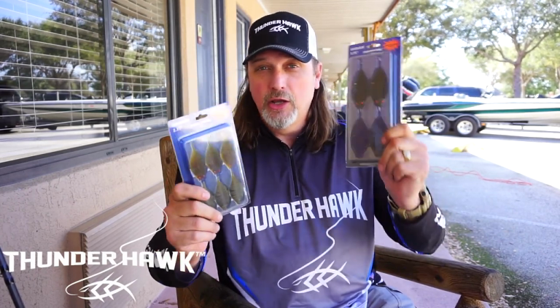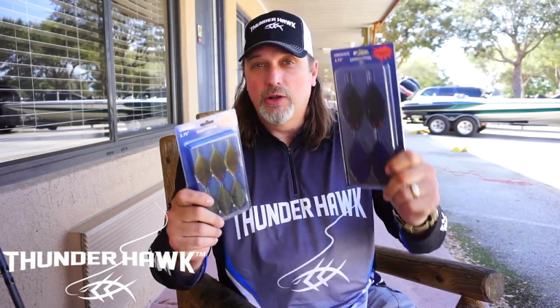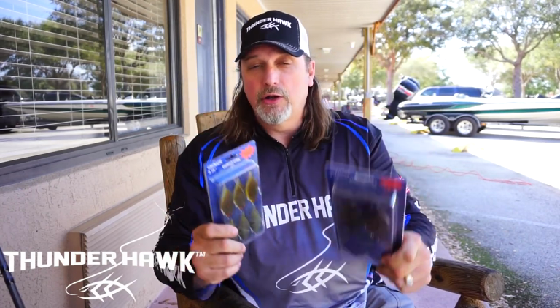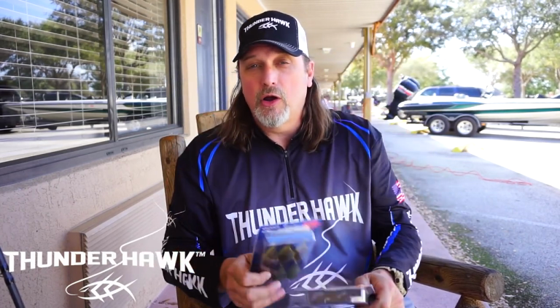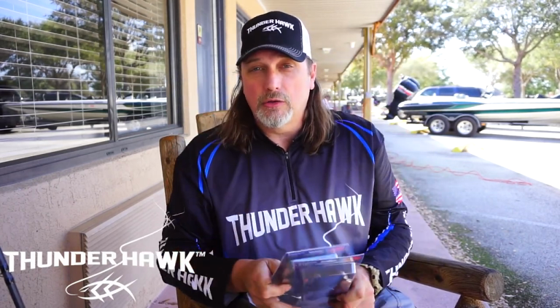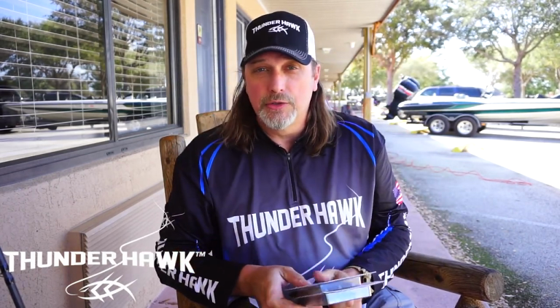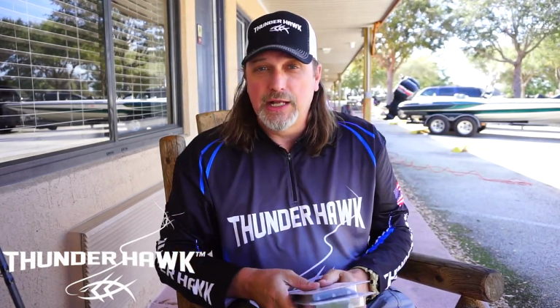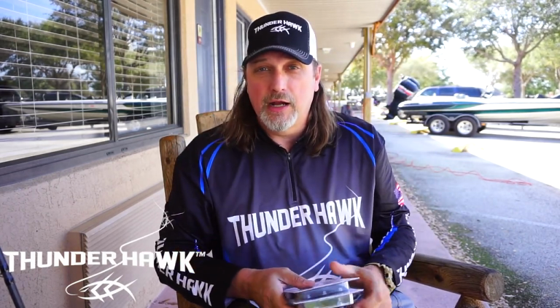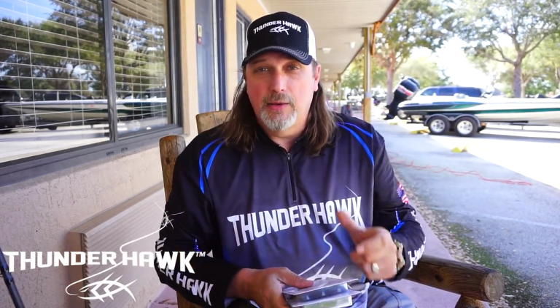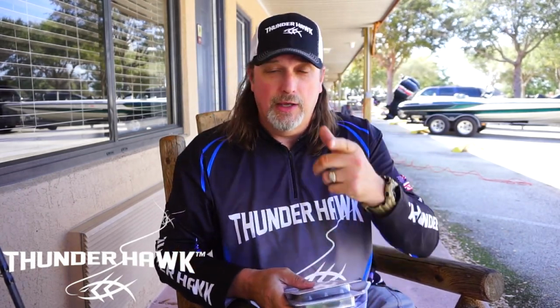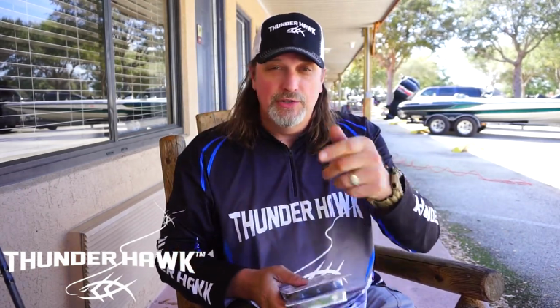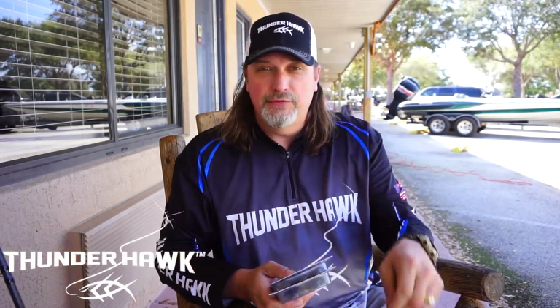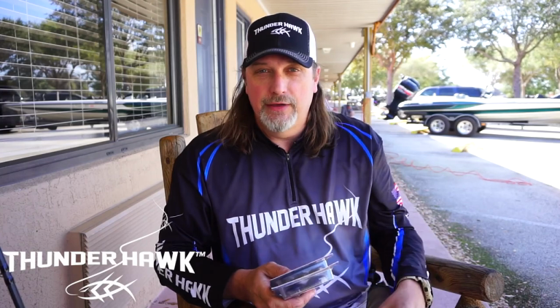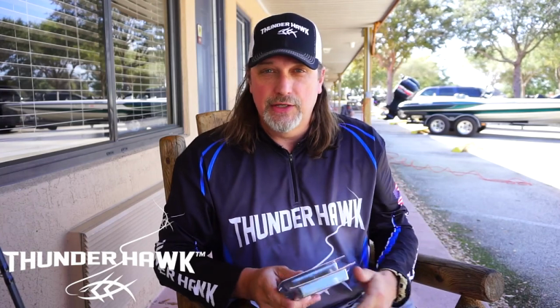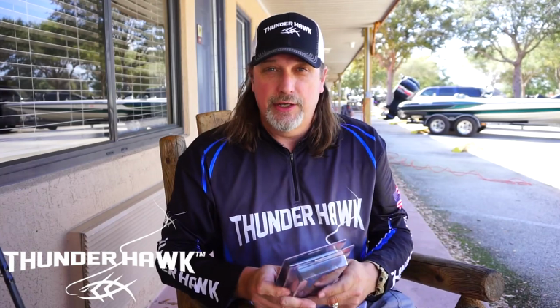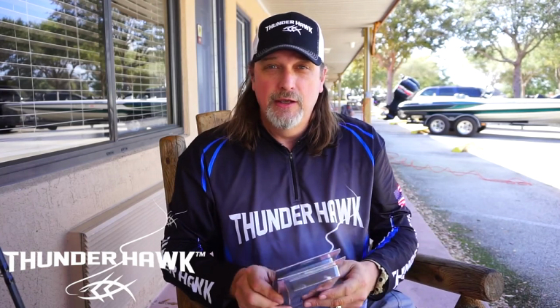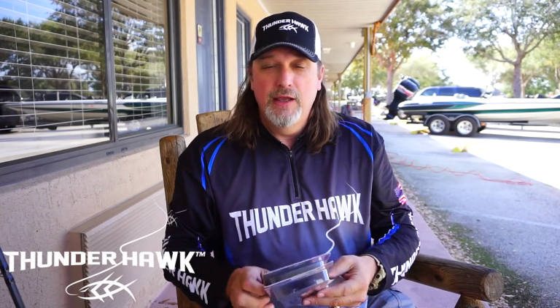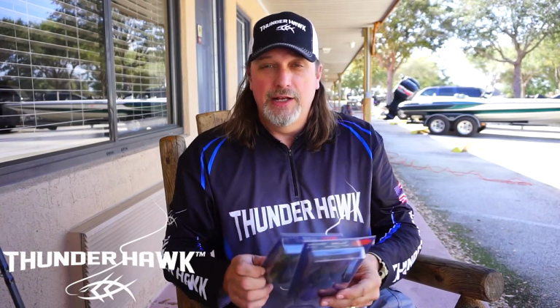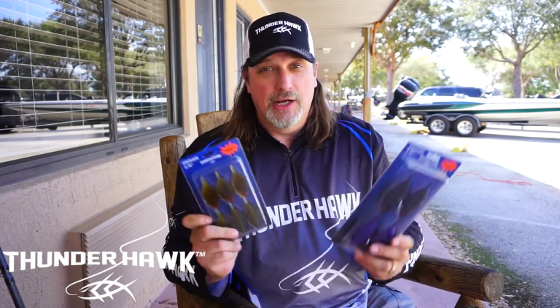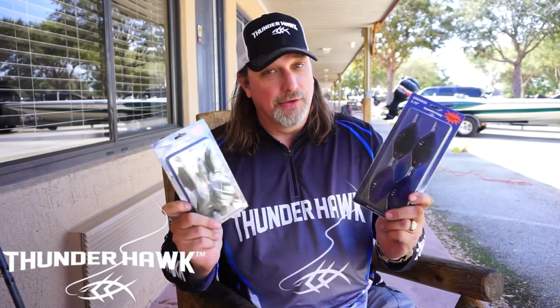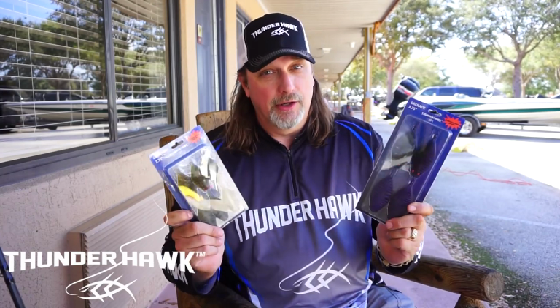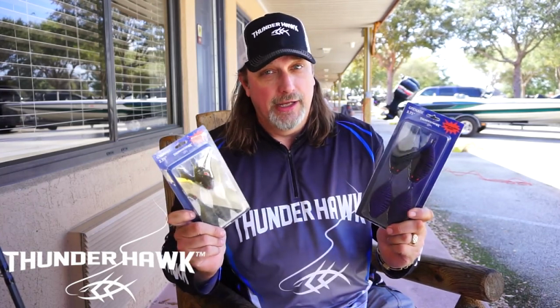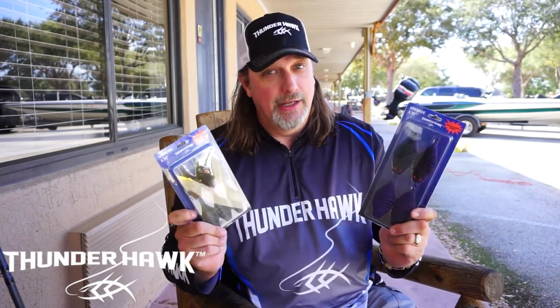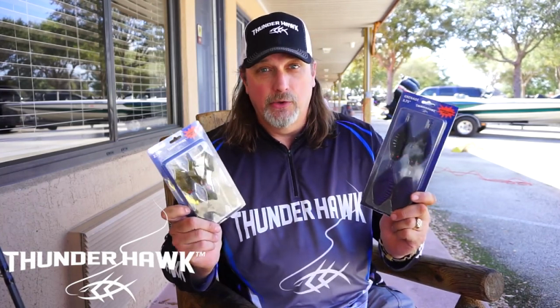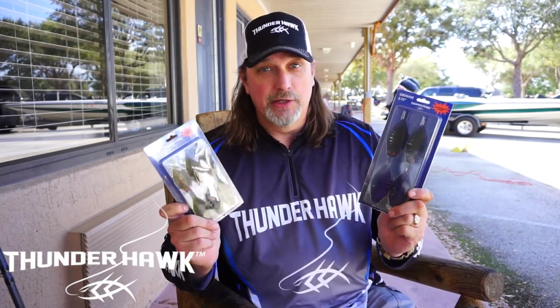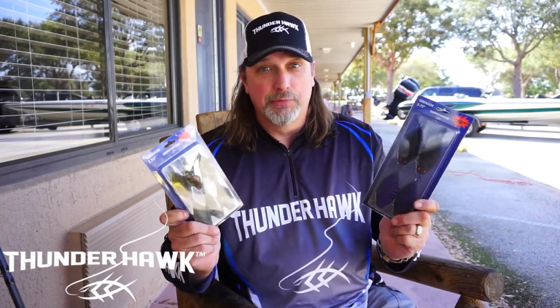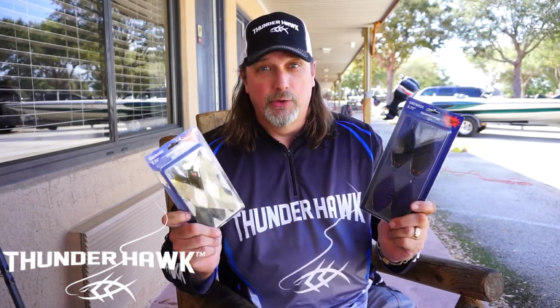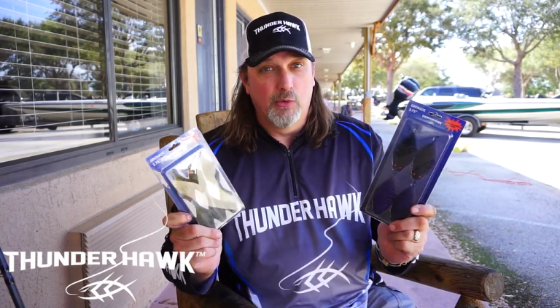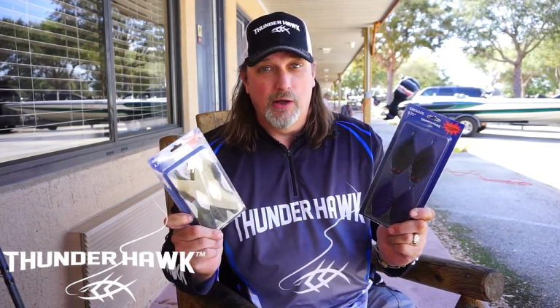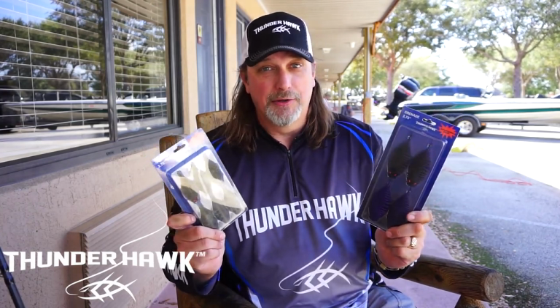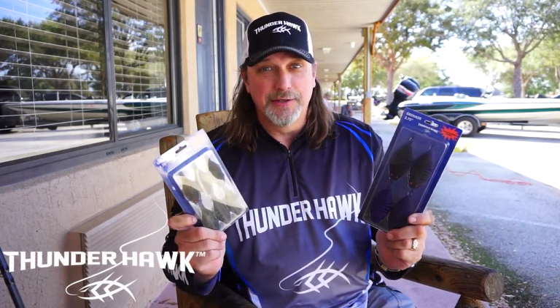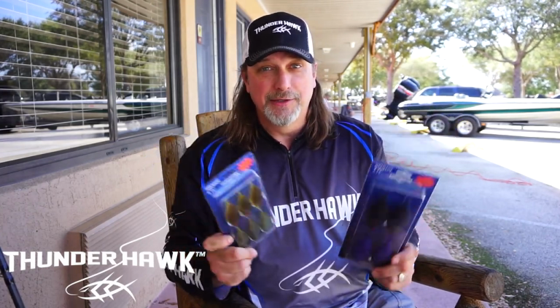Go to ThunderHawkLures.com, tell them Chief Dove sent you, and check out the Grenade. It's going to explode in the water — trust me.